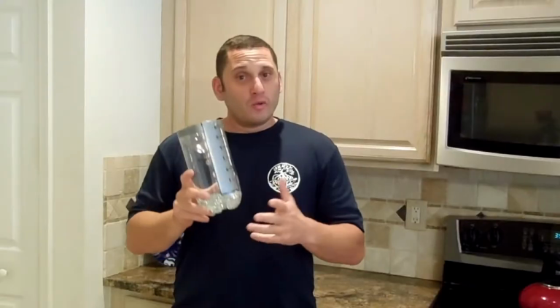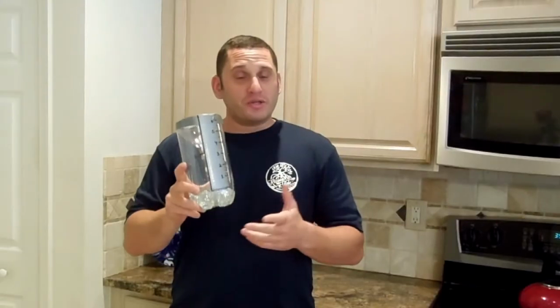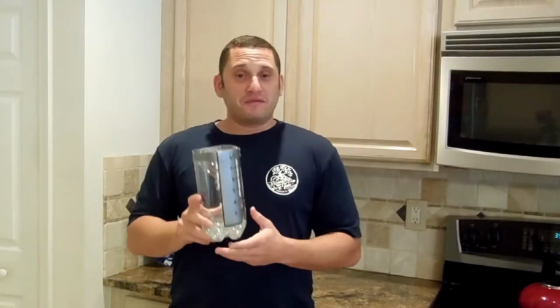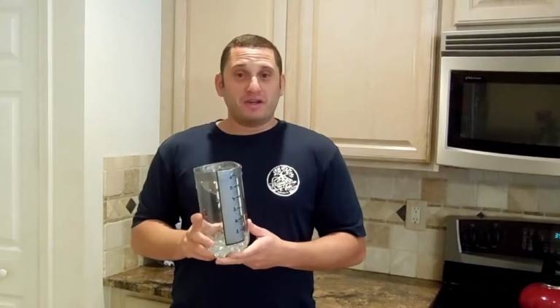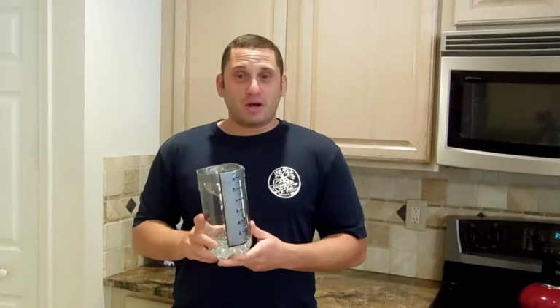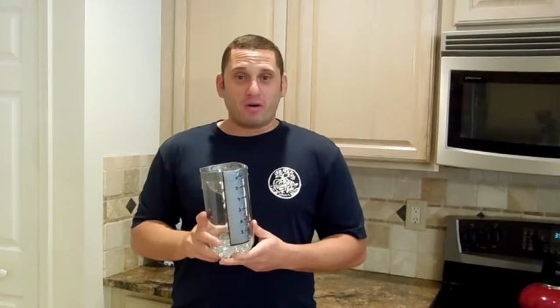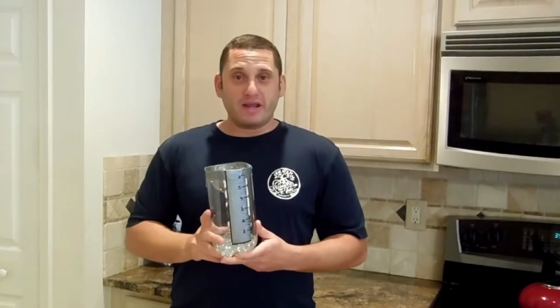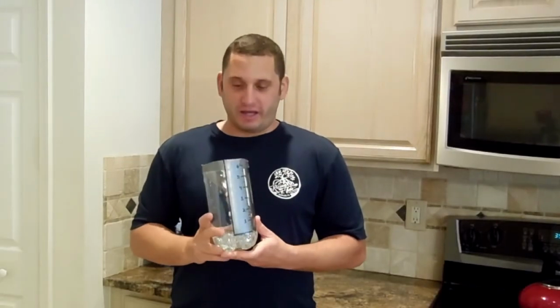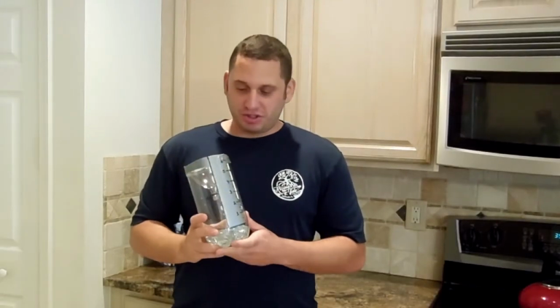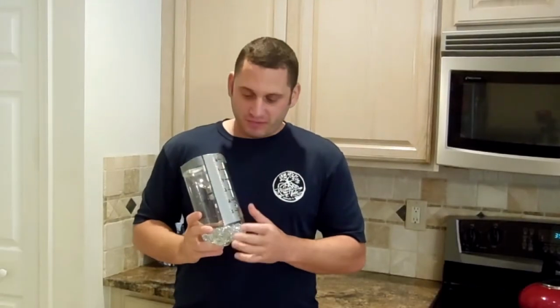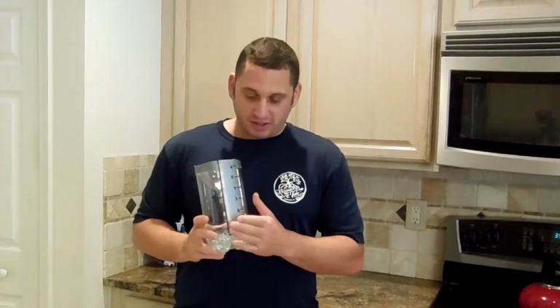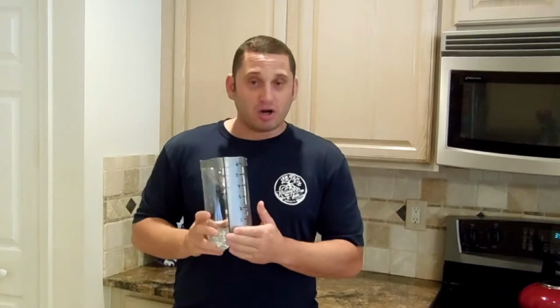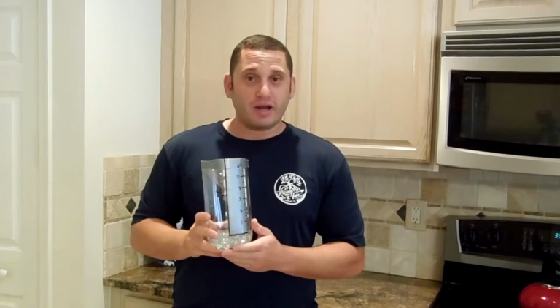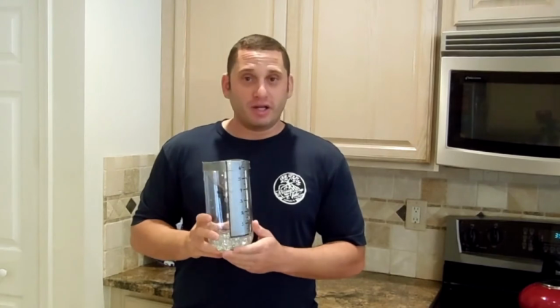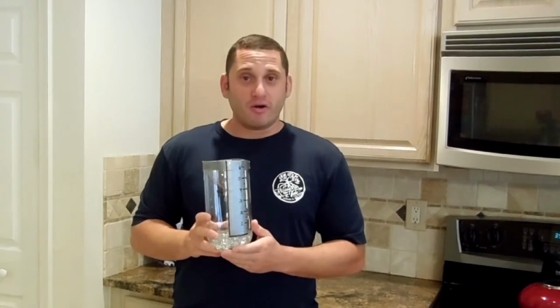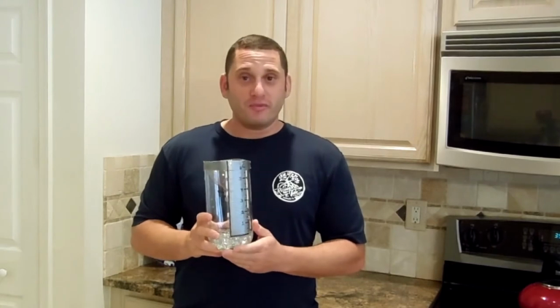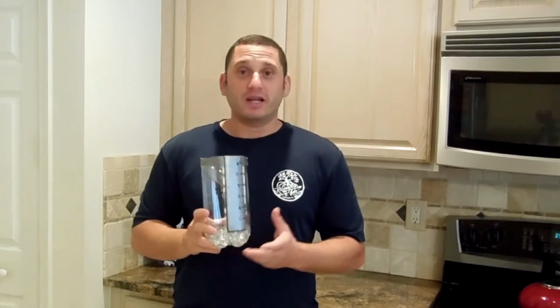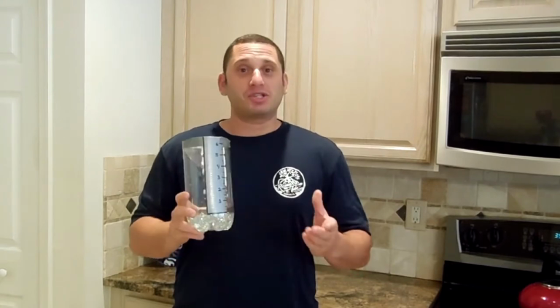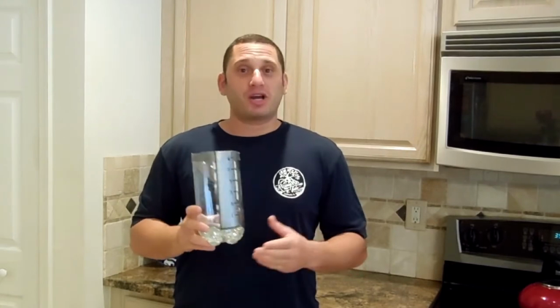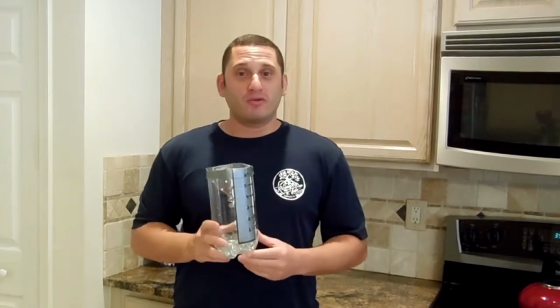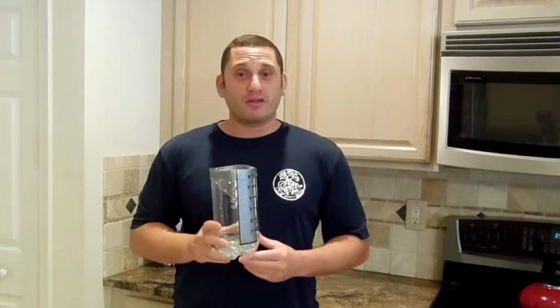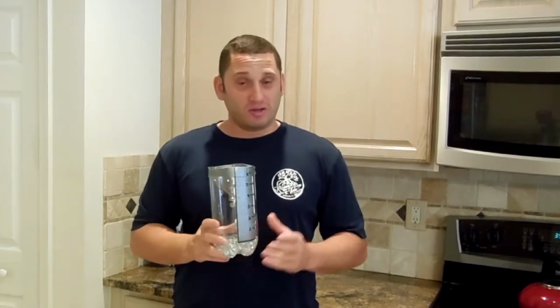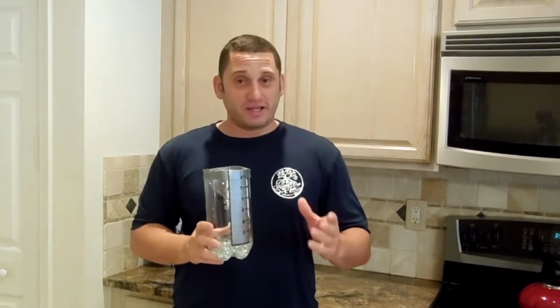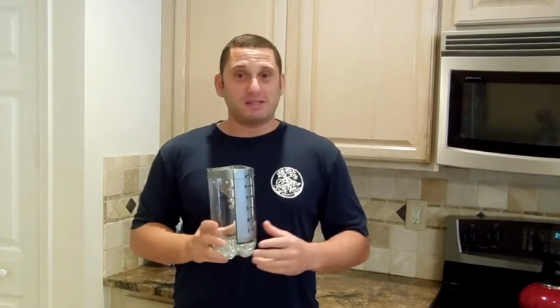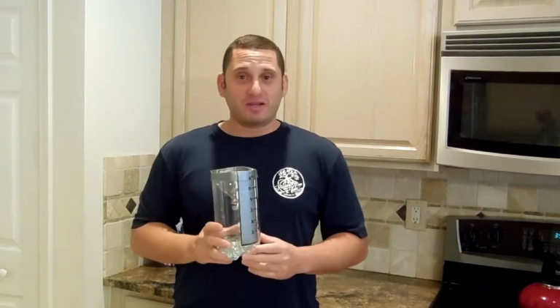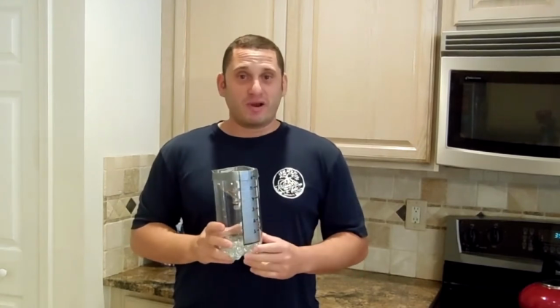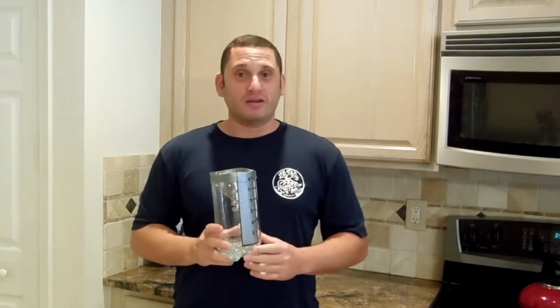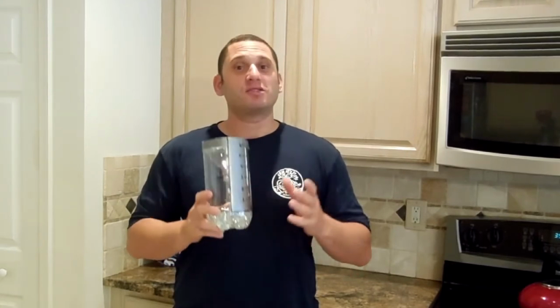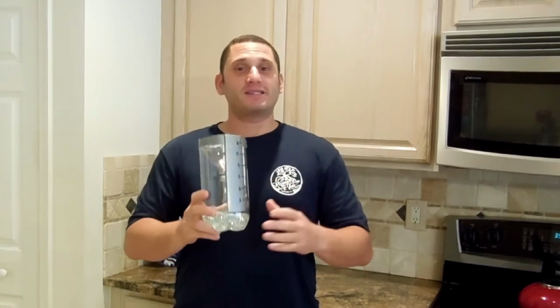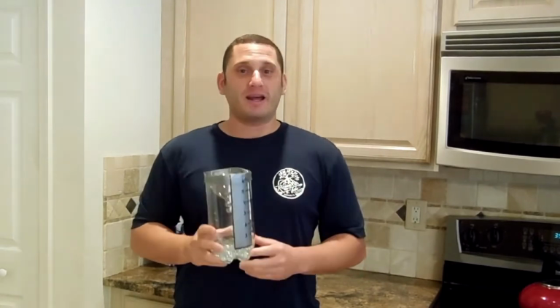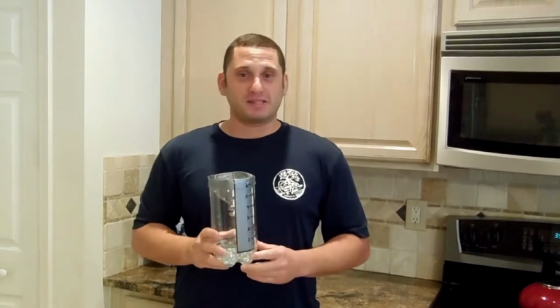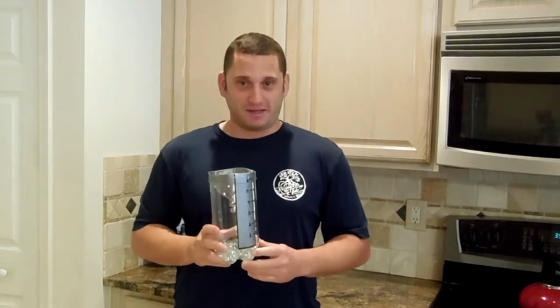Well, we just finished up our rain gauge and it's all ready to go. I just checked the weather — it looks like it's about to rain, so let's head outside.